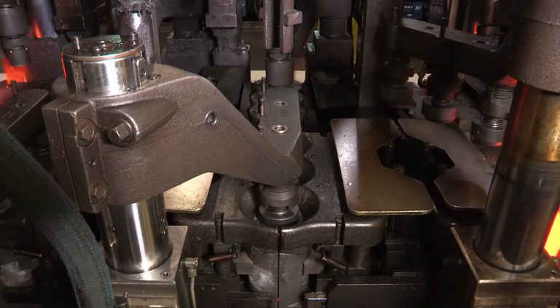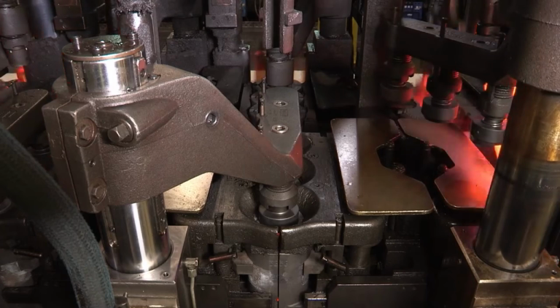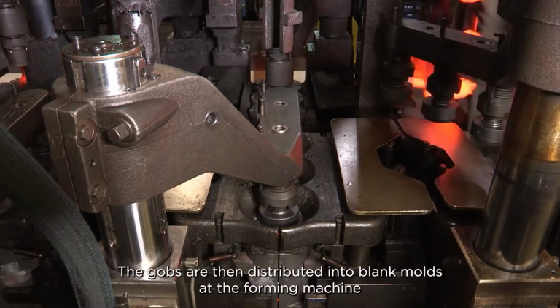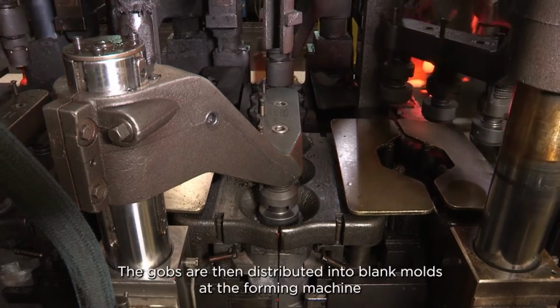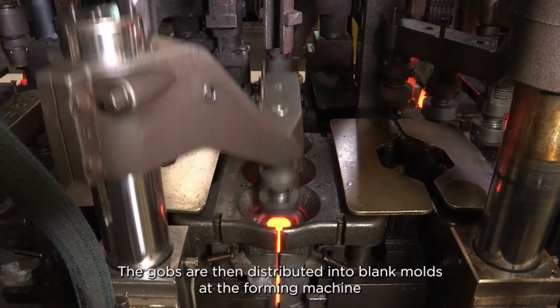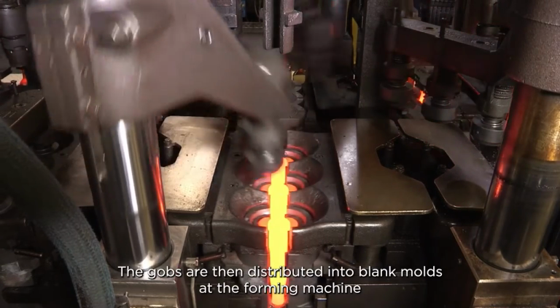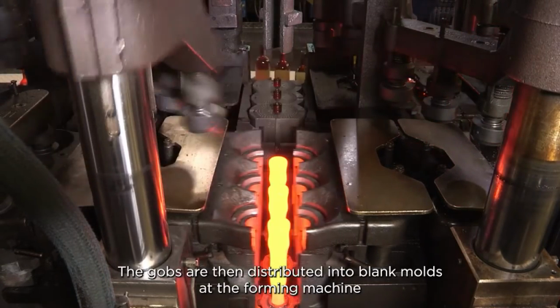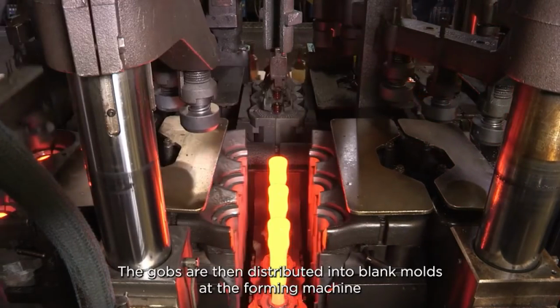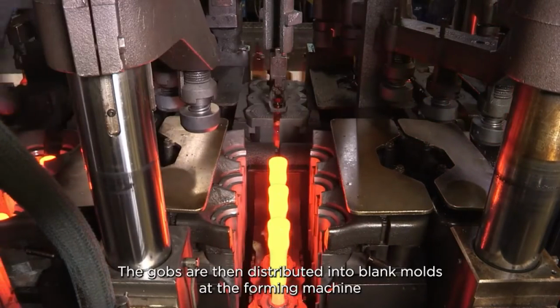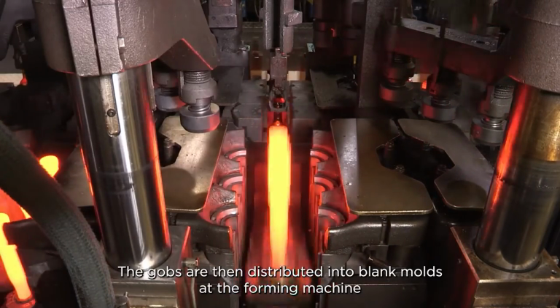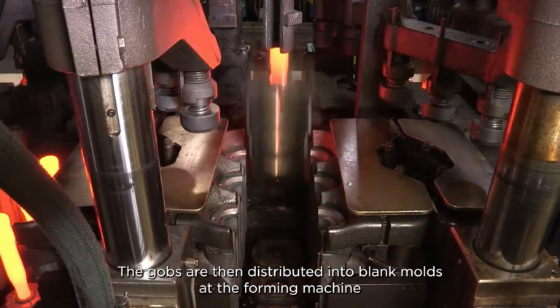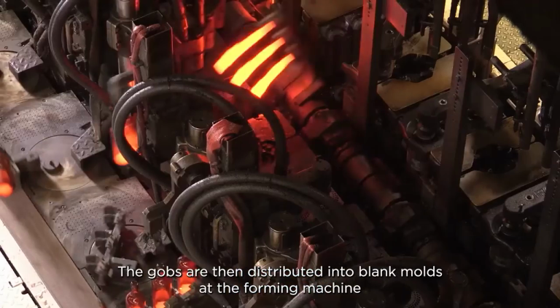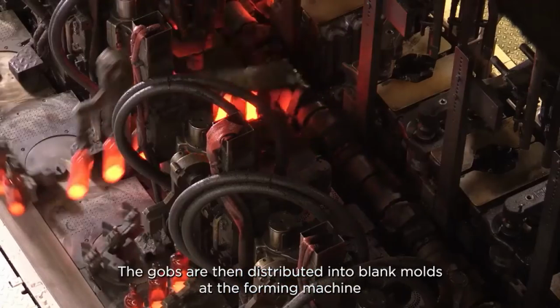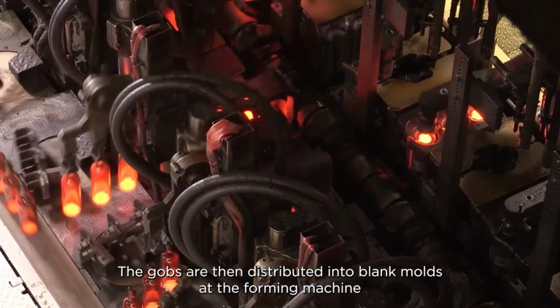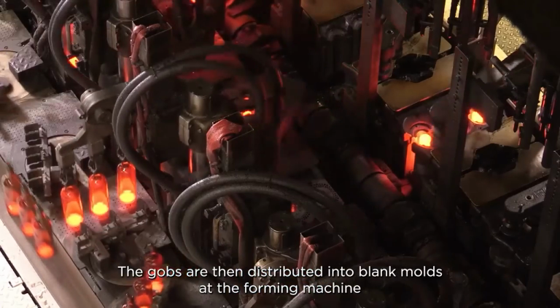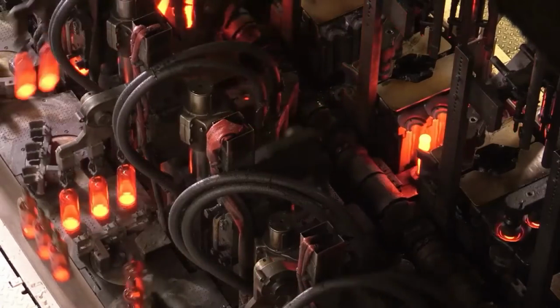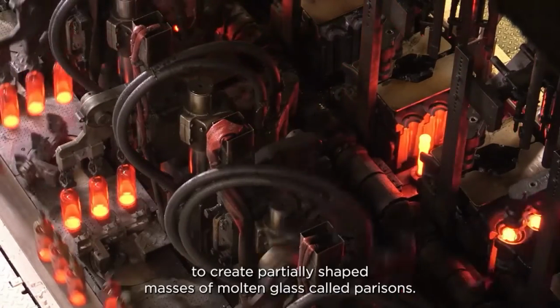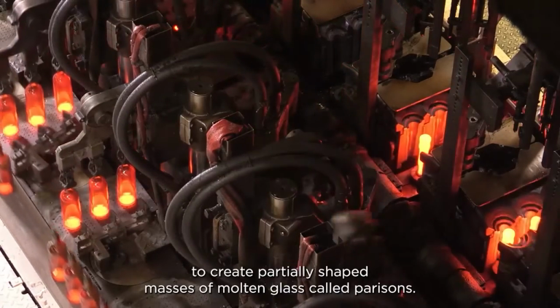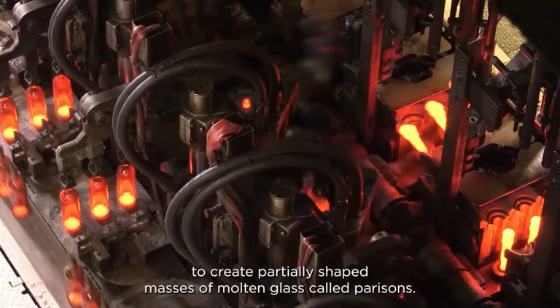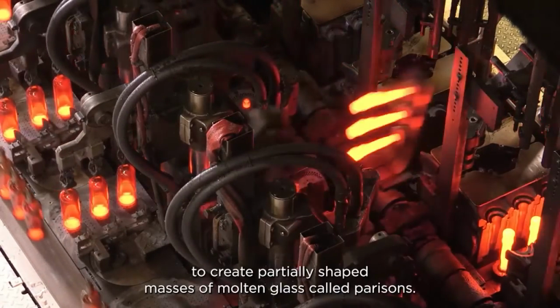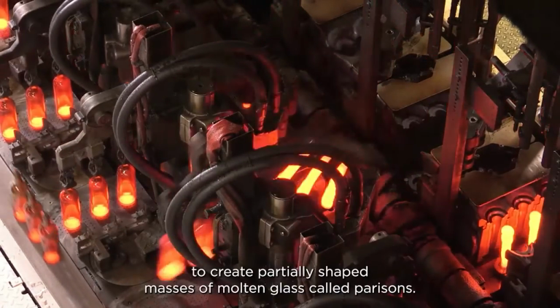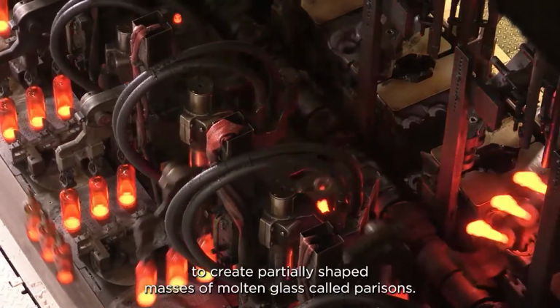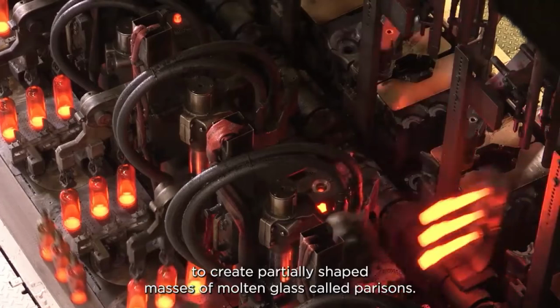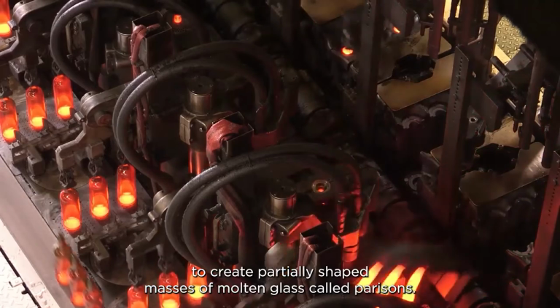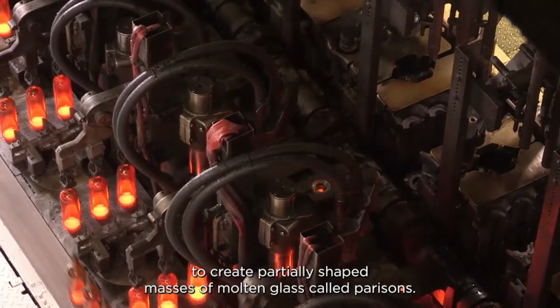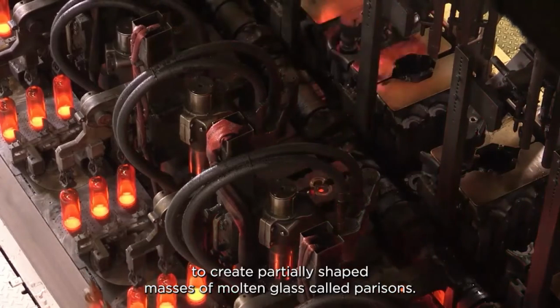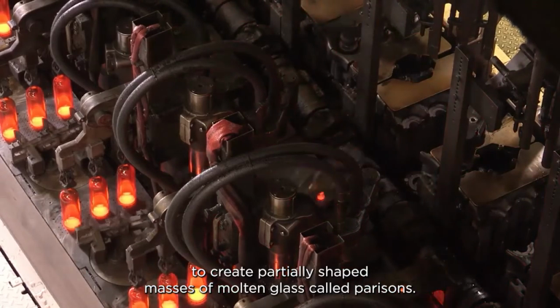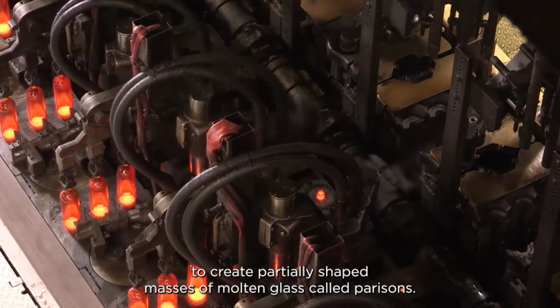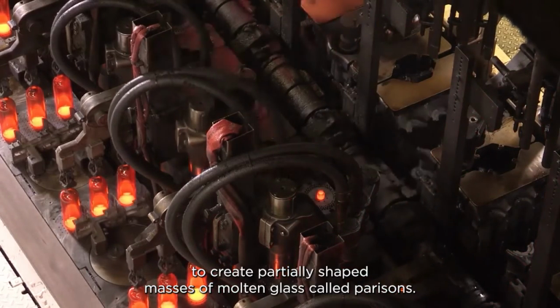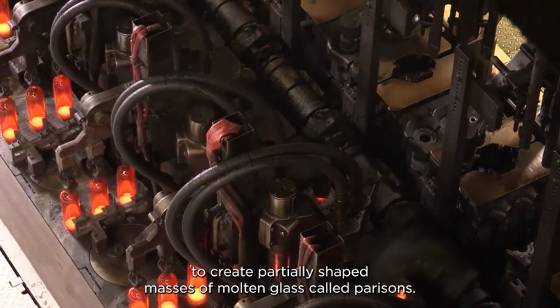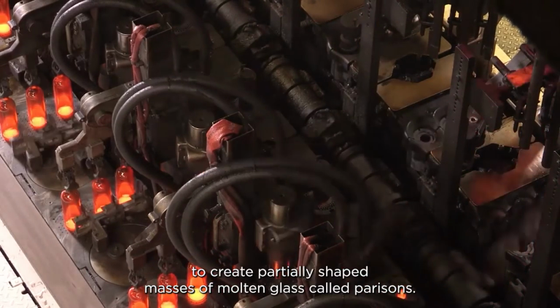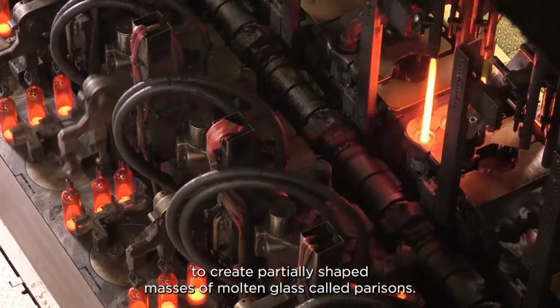The gobs are then distributed into blank moulds of the forming machine to create partially shaped masses of molten glass called parisons.